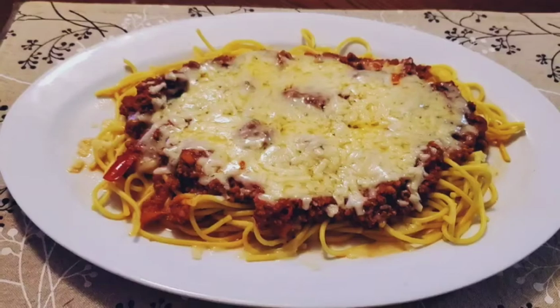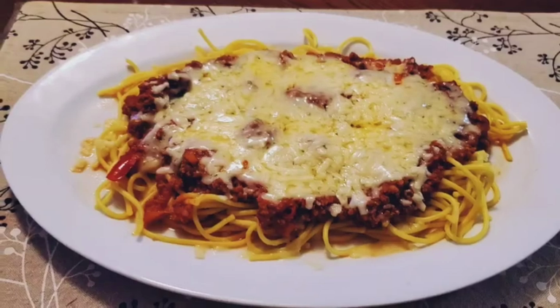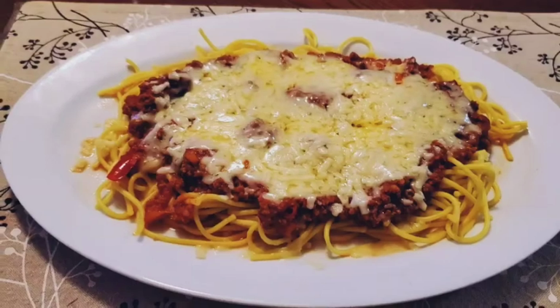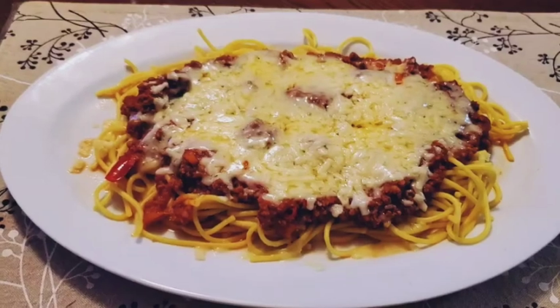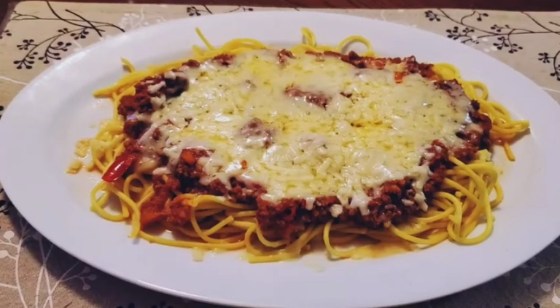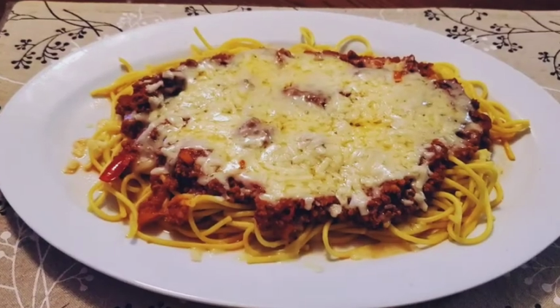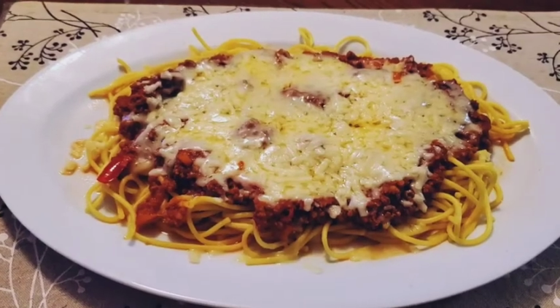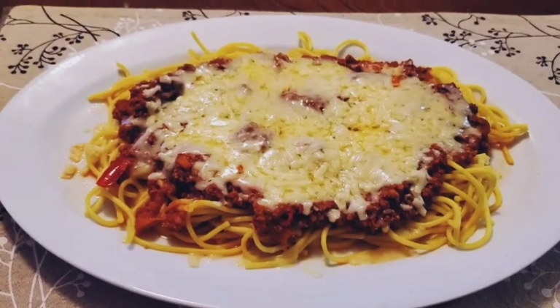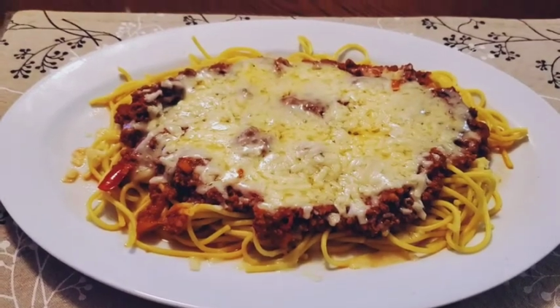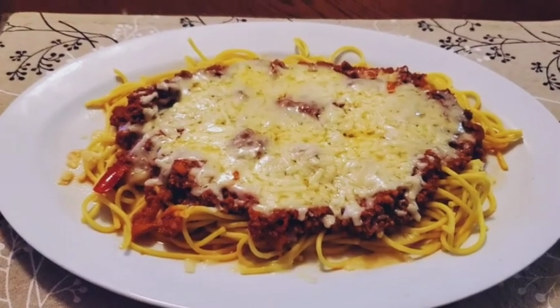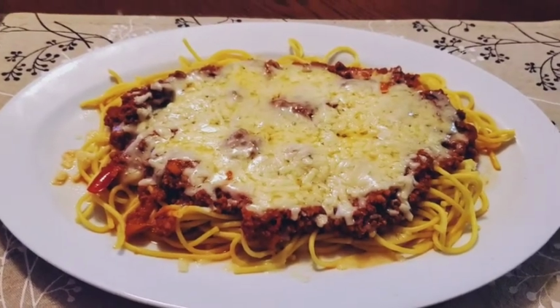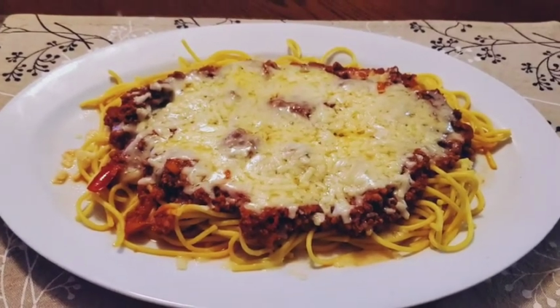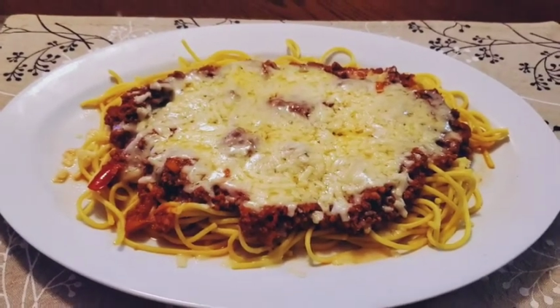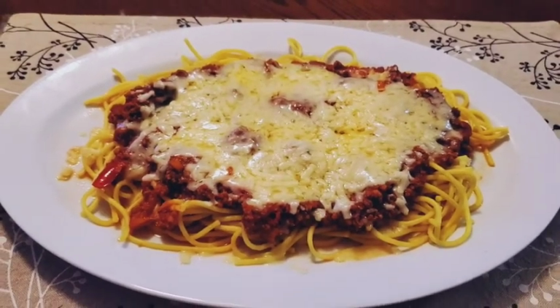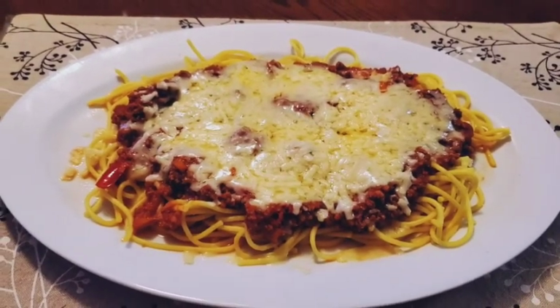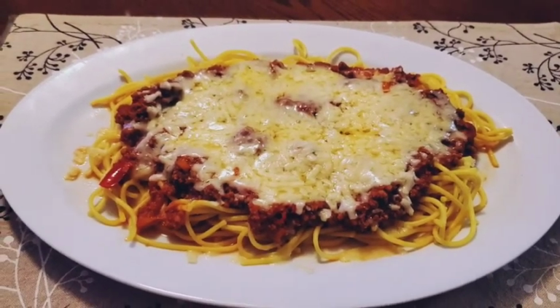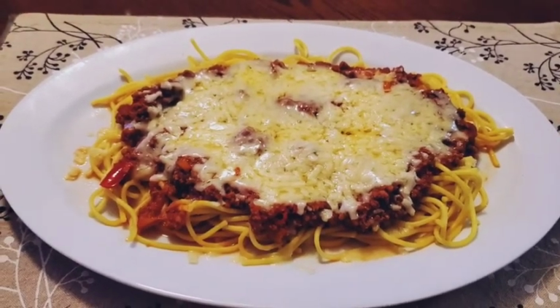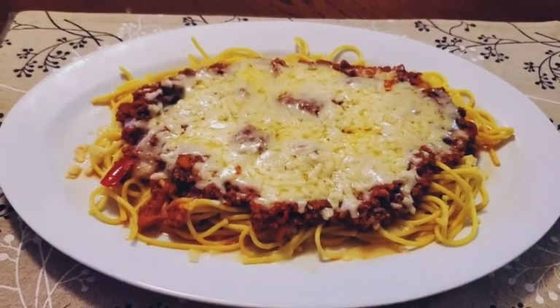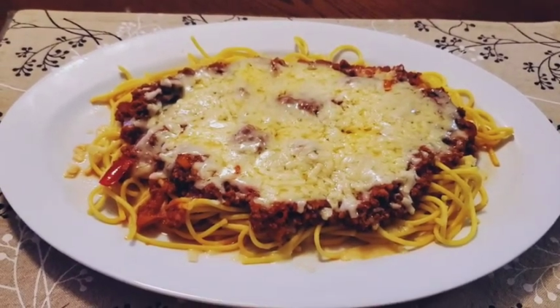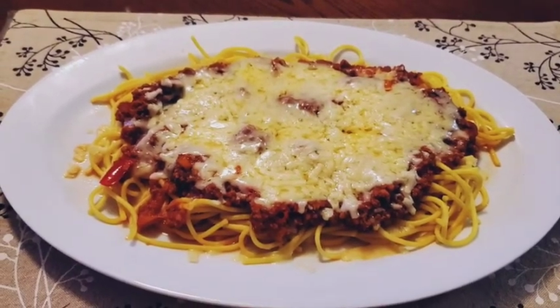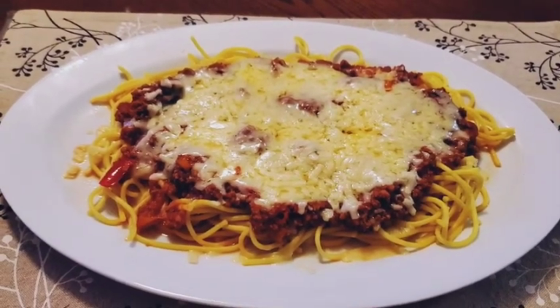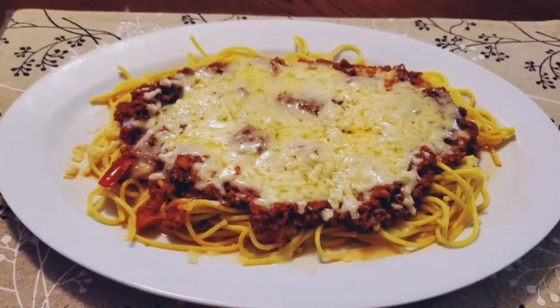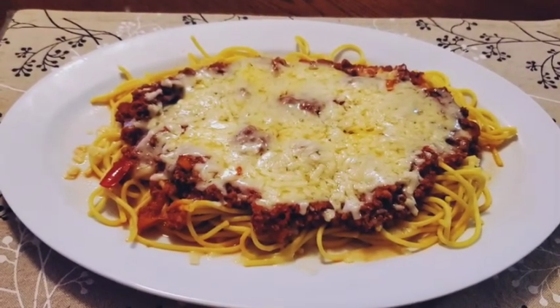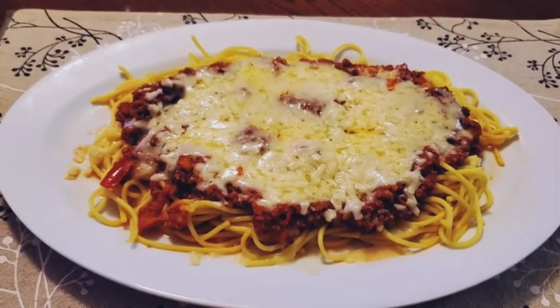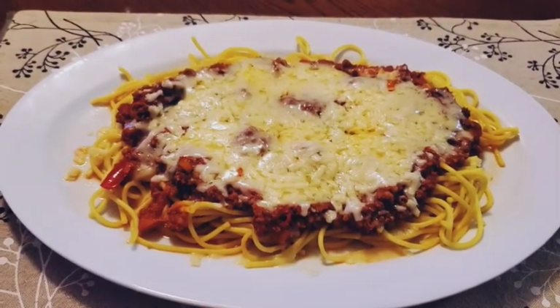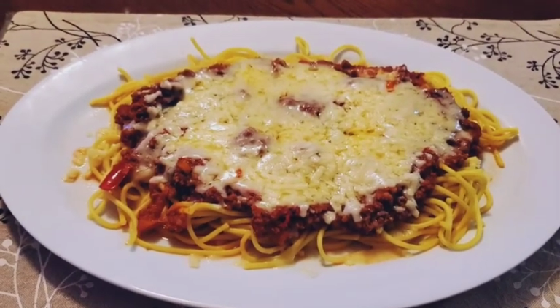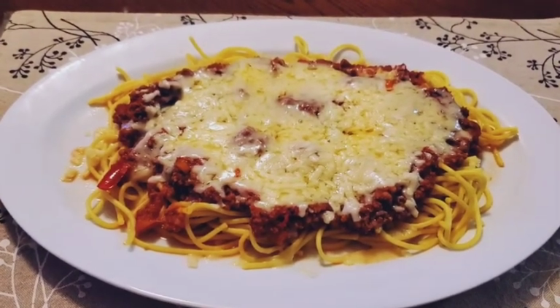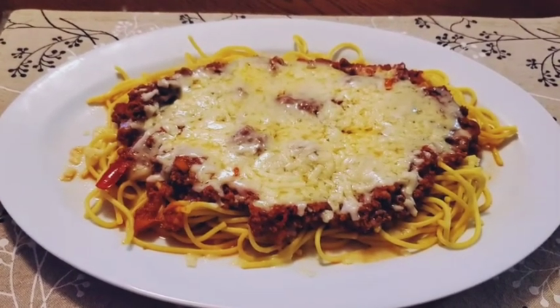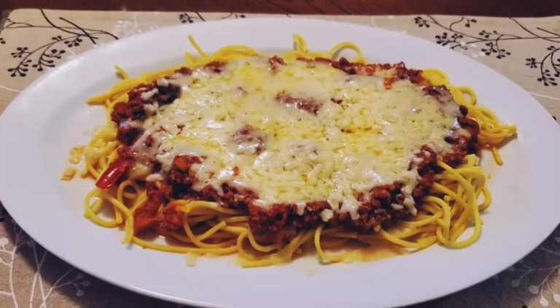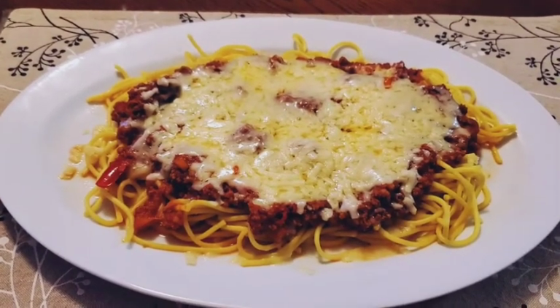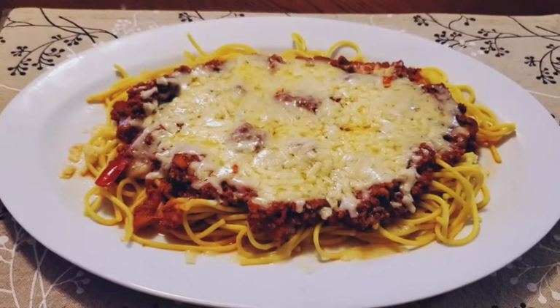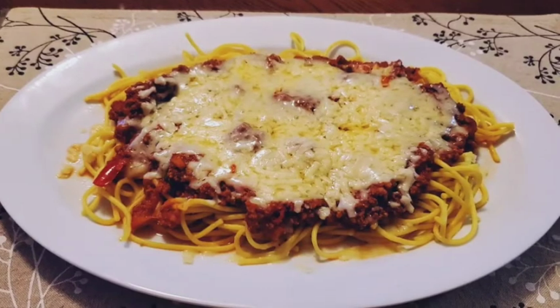Welcome back to my channel. You can add pasta, sauce, cheese and cheese.